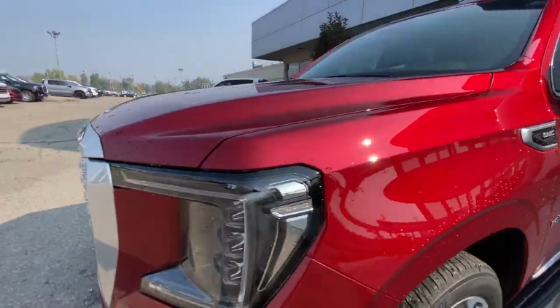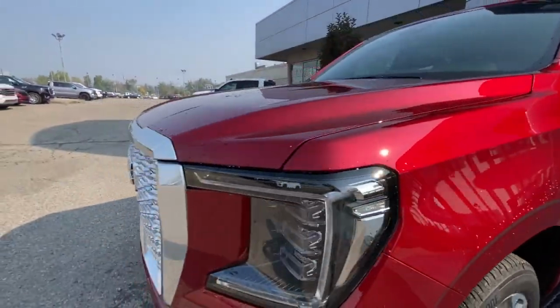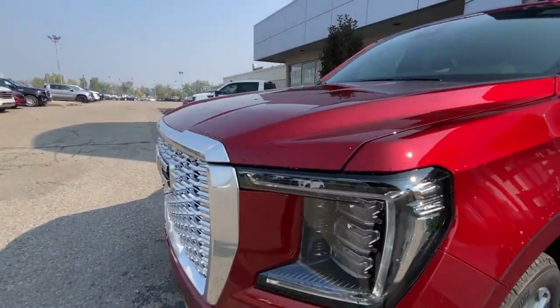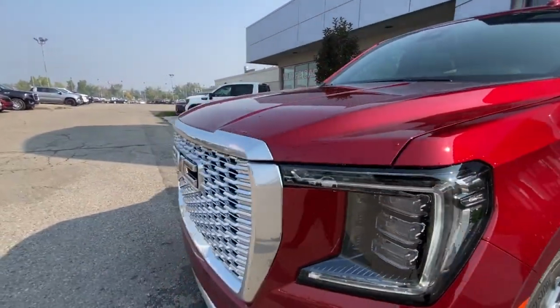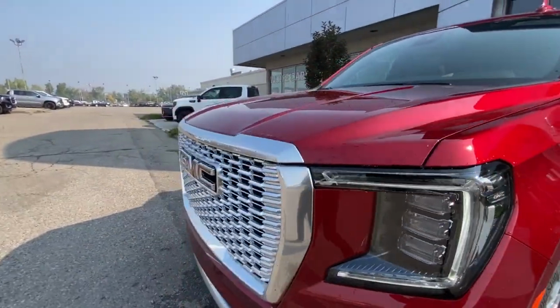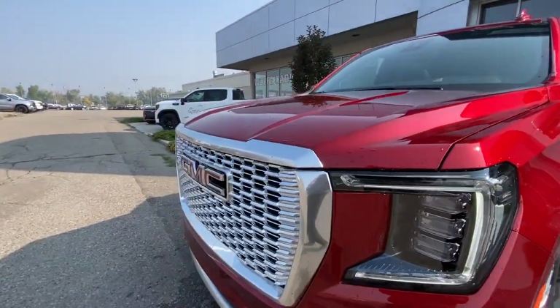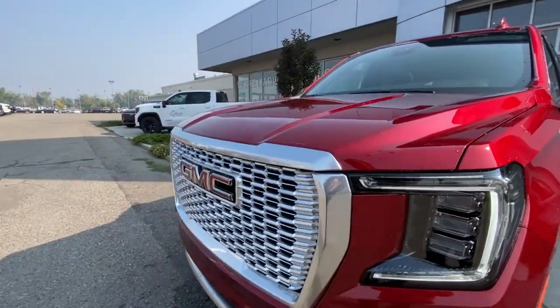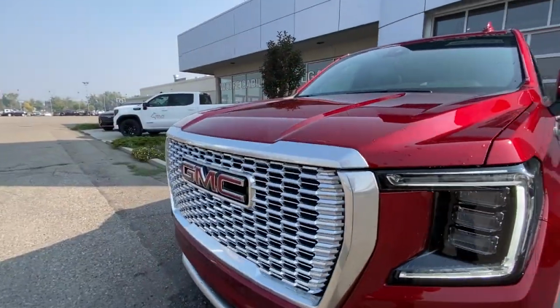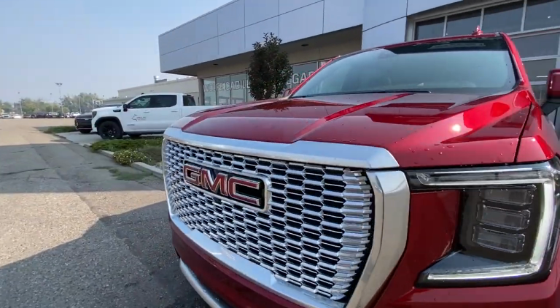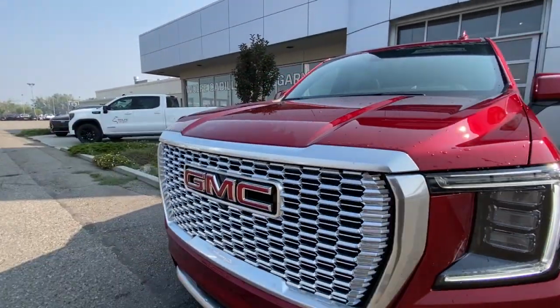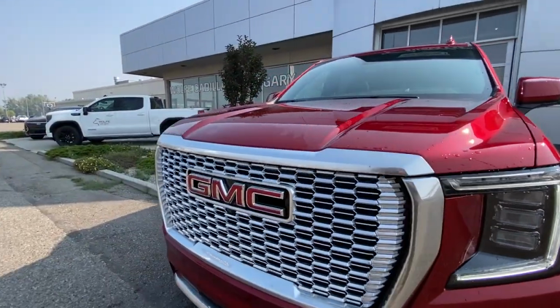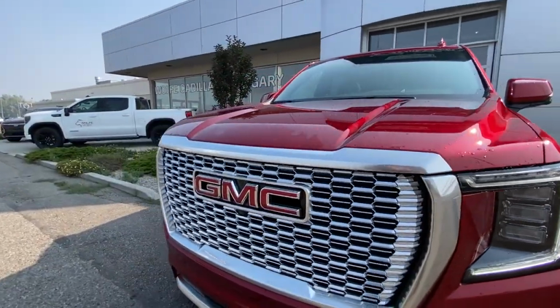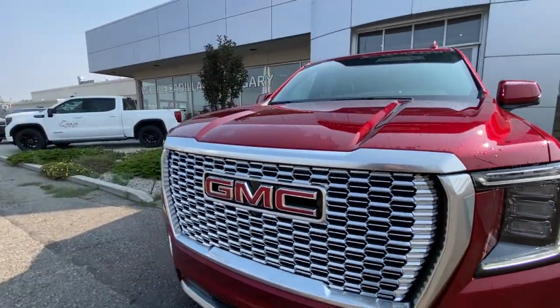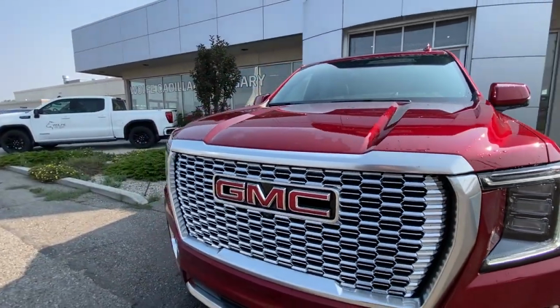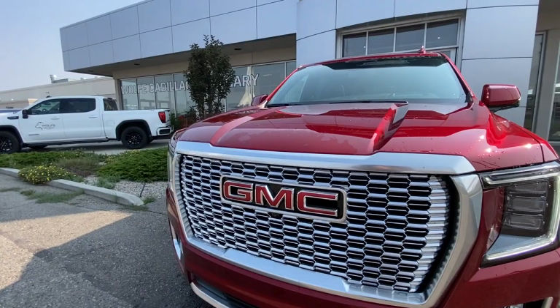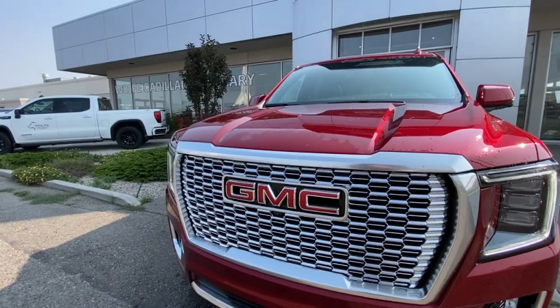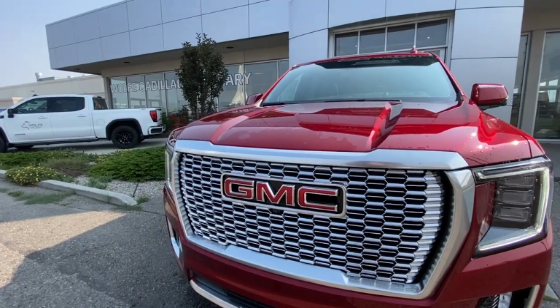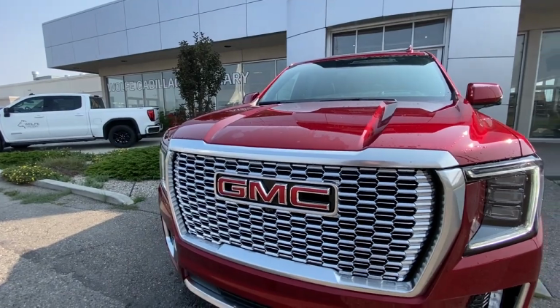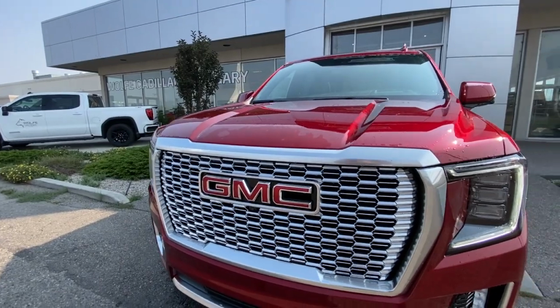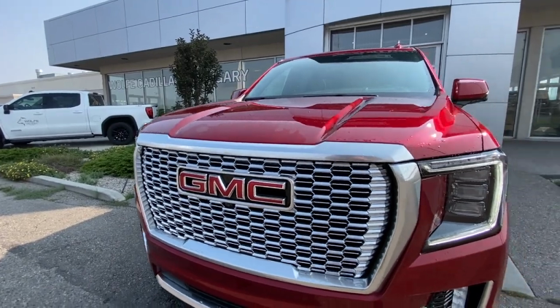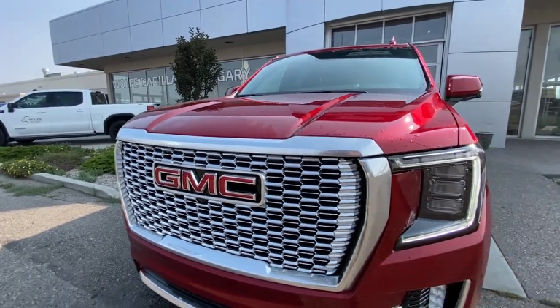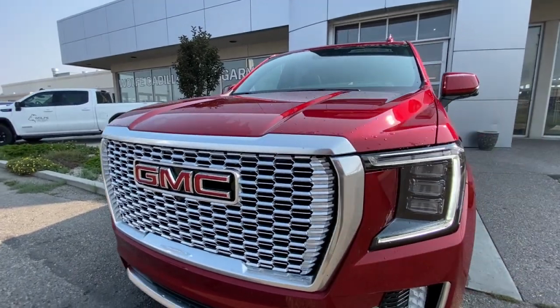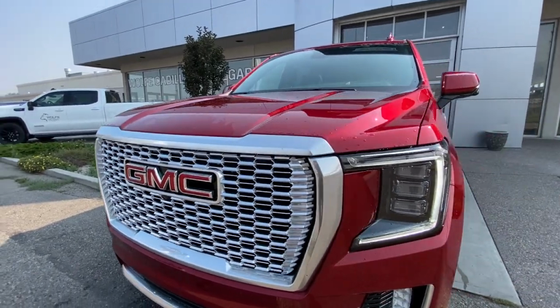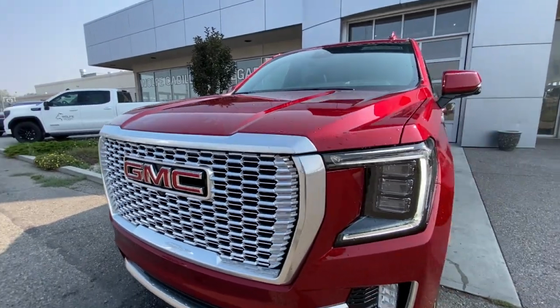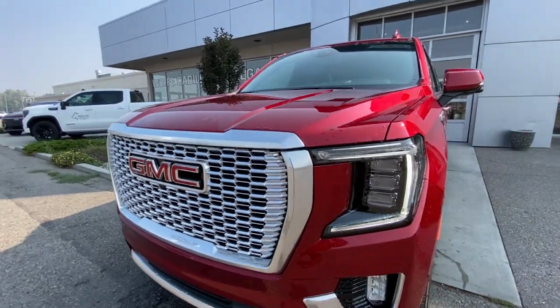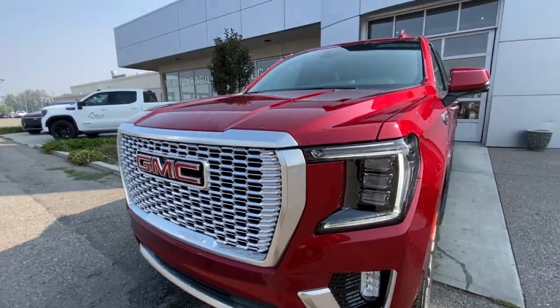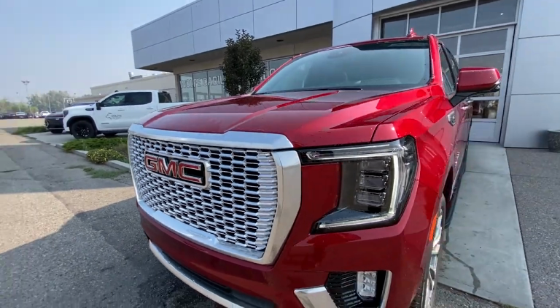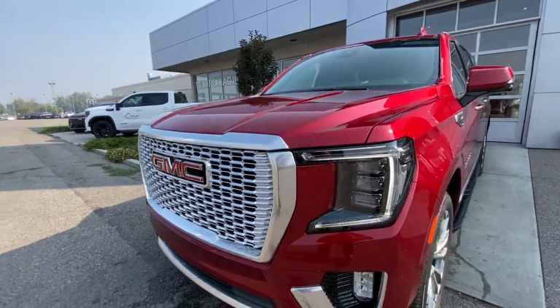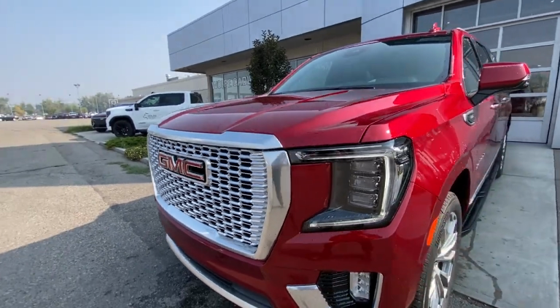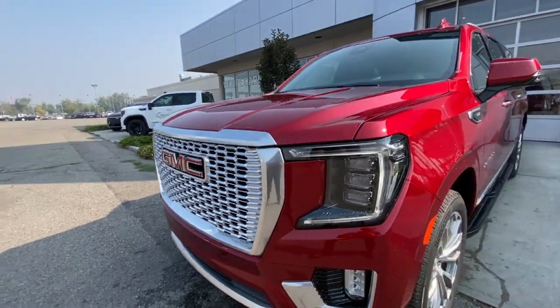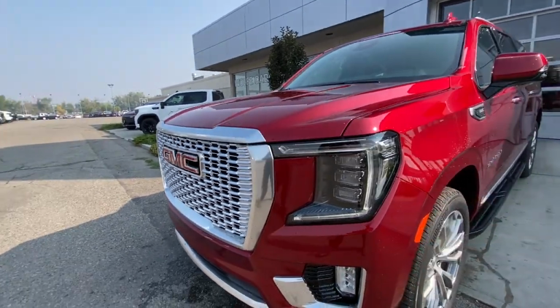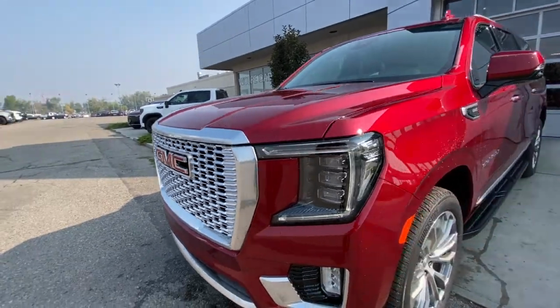Around the front of the vehicle, there is a GMC badge in the center of the chrome grille, along with LED daytime running lights and headlights.